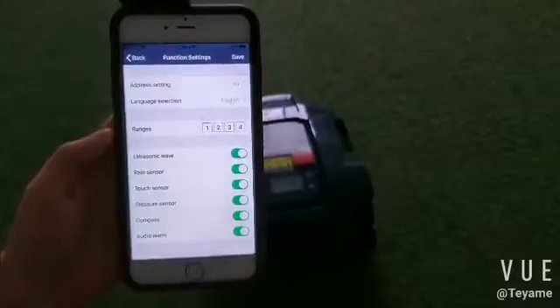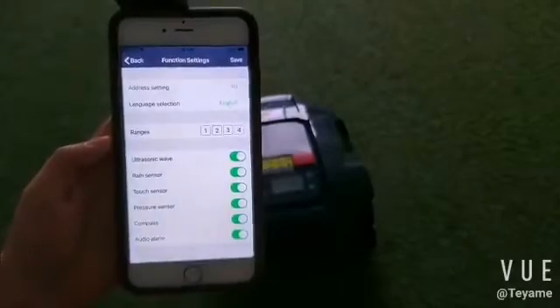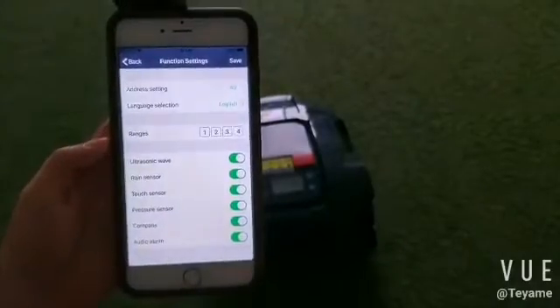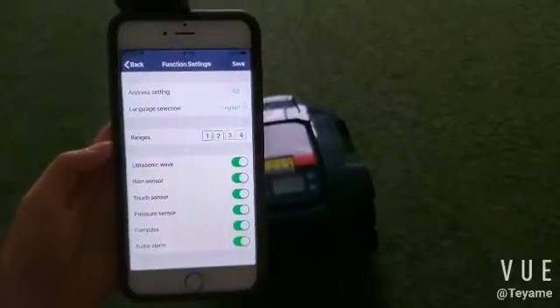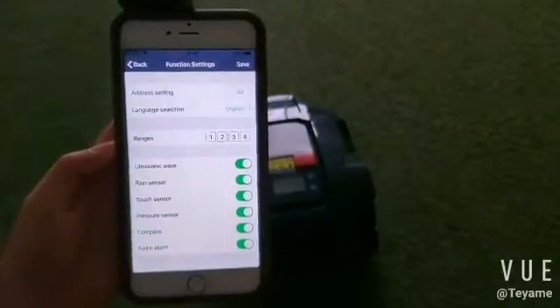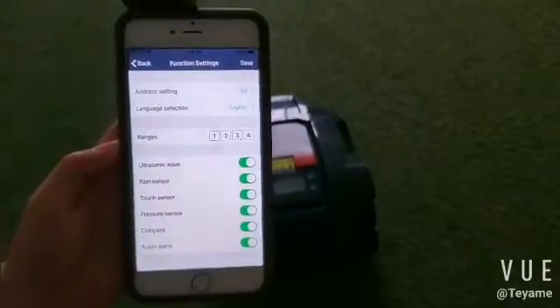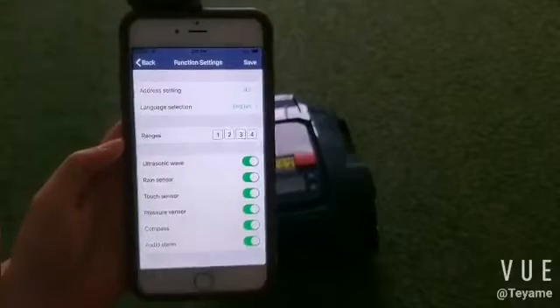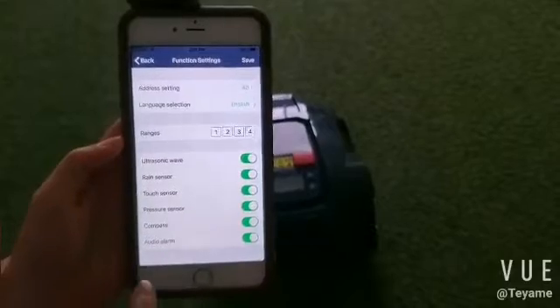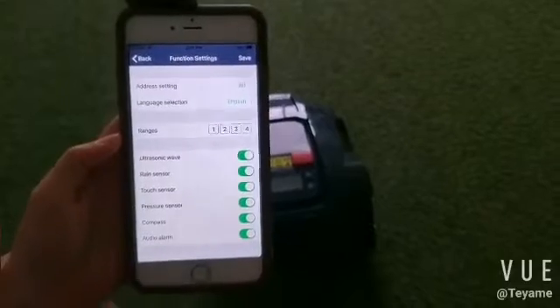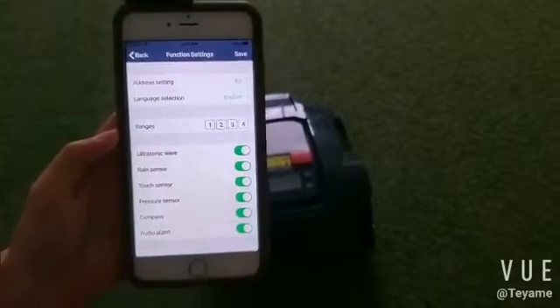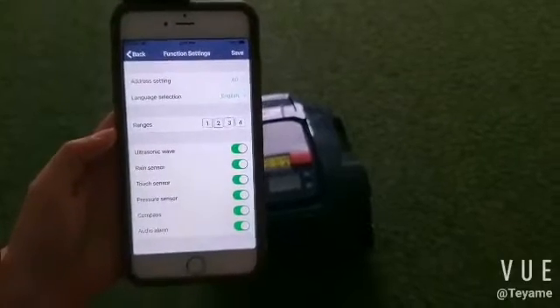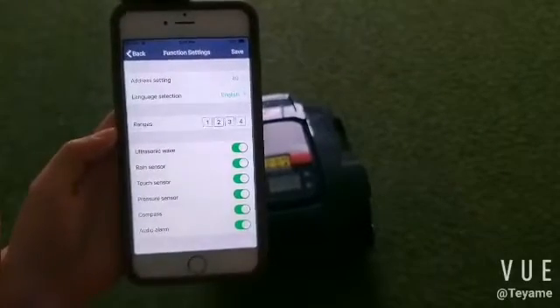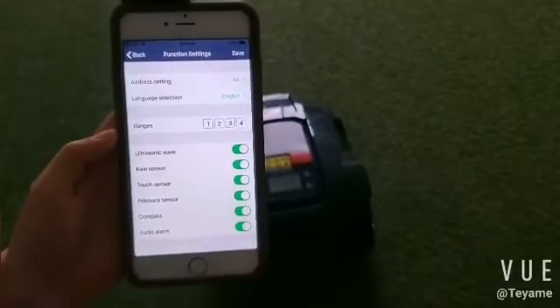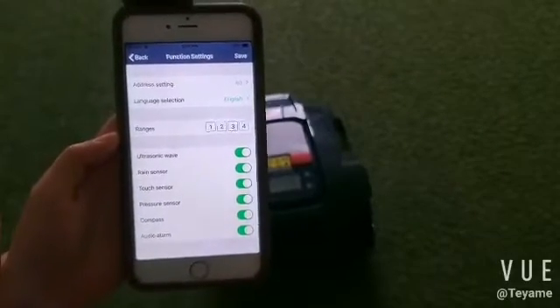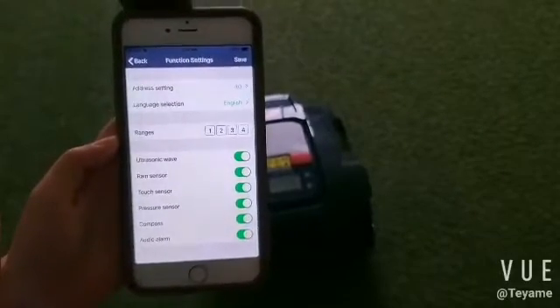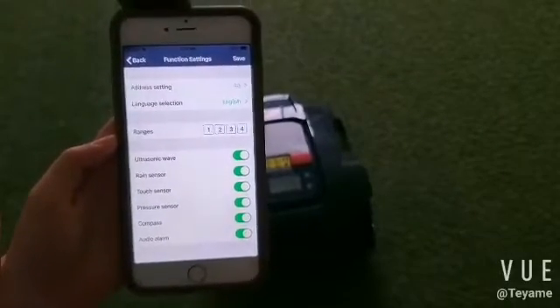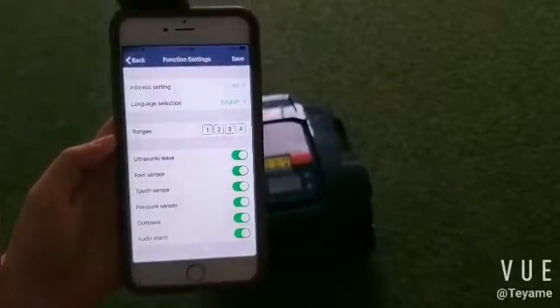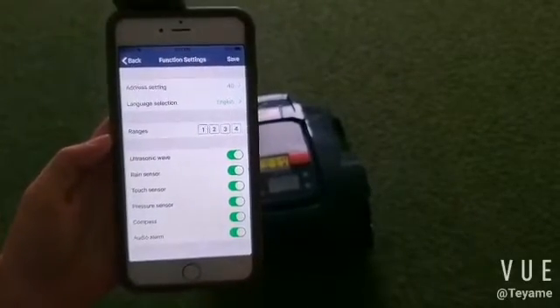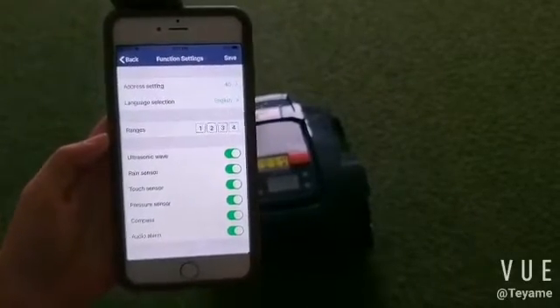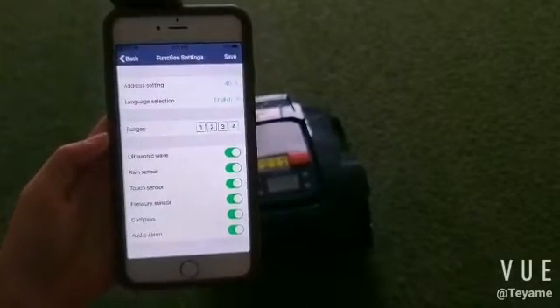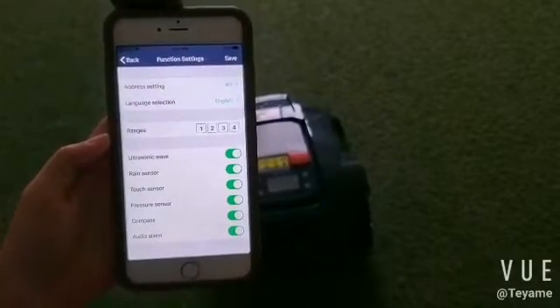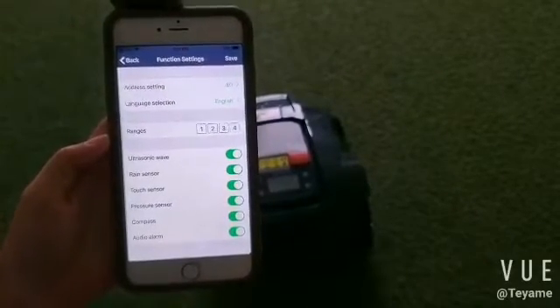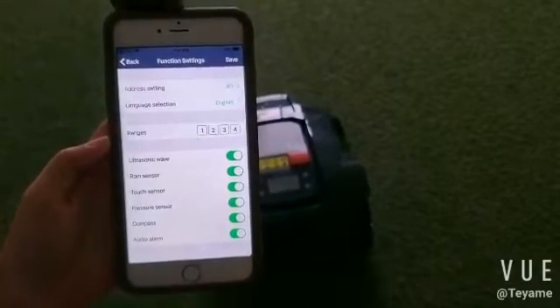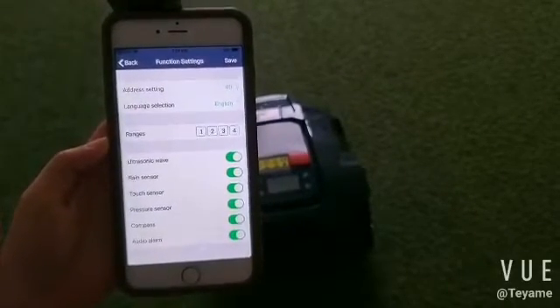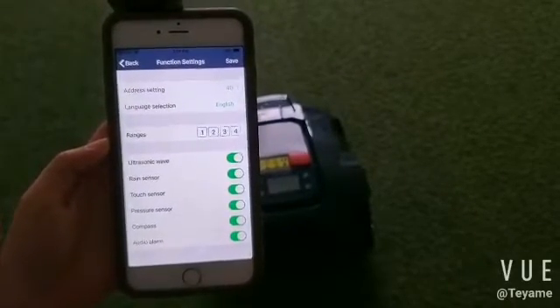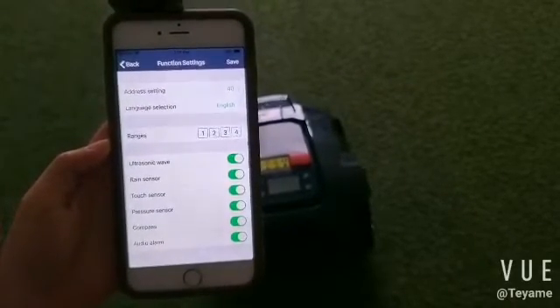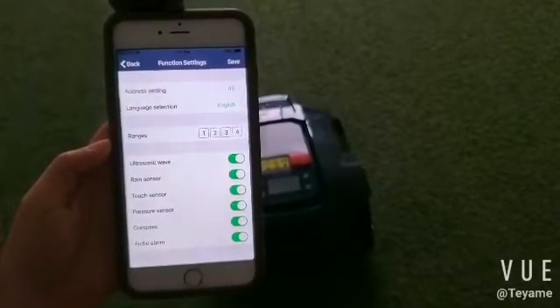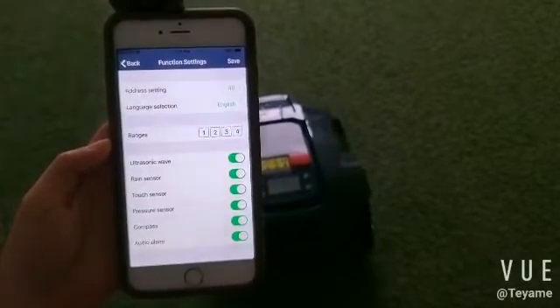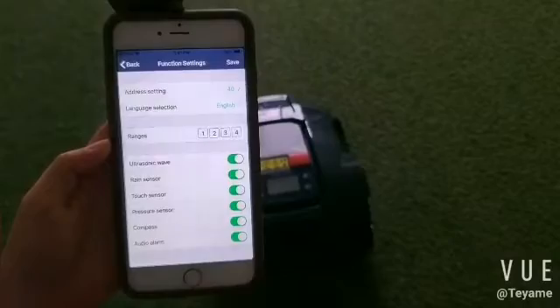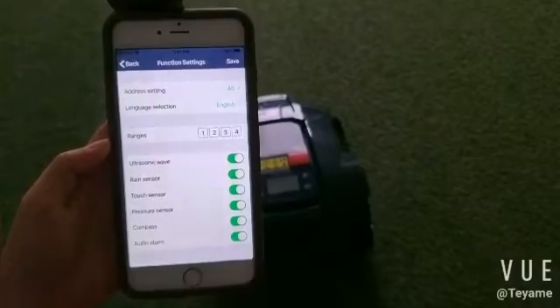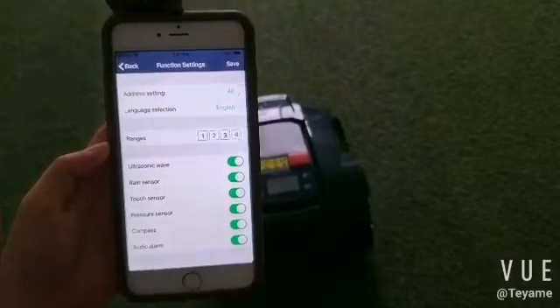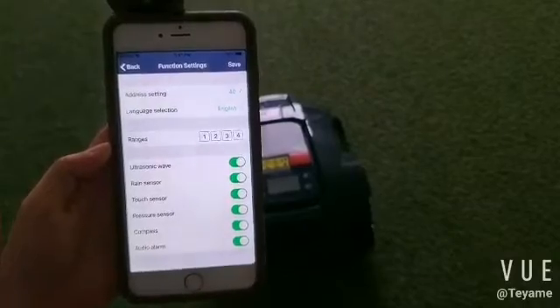Address, range, ring sensor, touch sensor, pressure sensor, compass, and audio can all be set as per your needs.